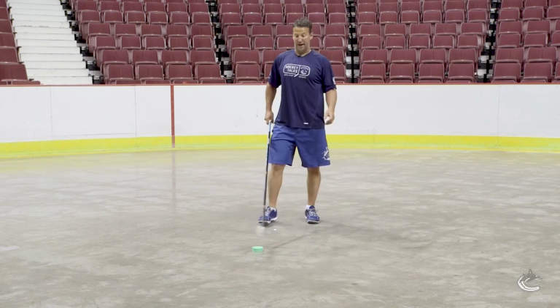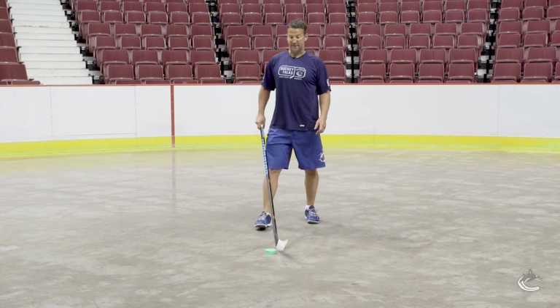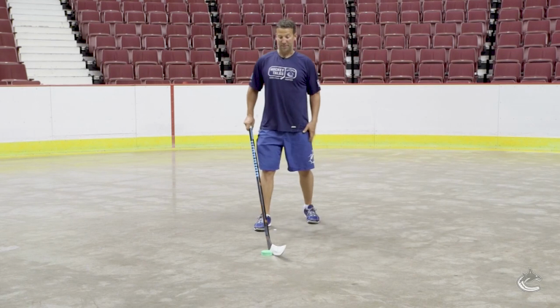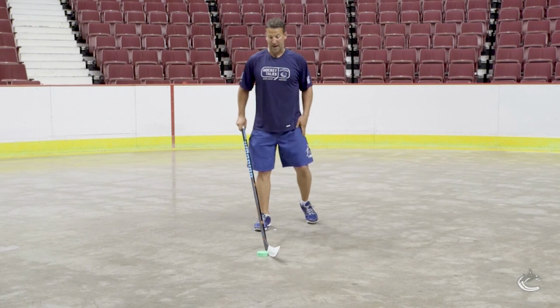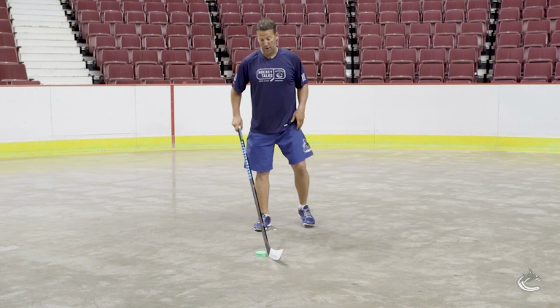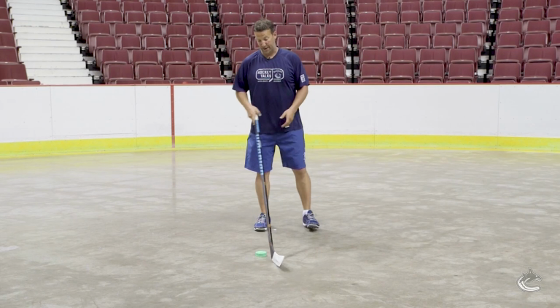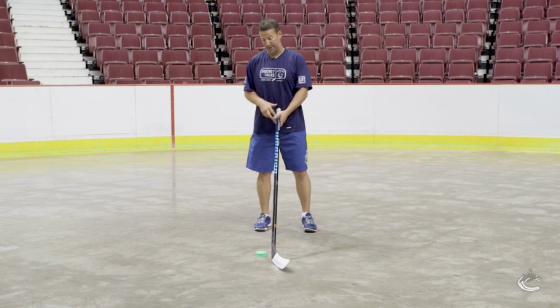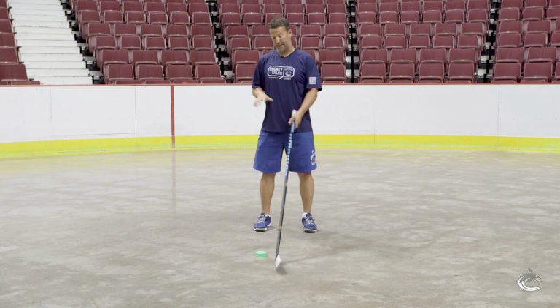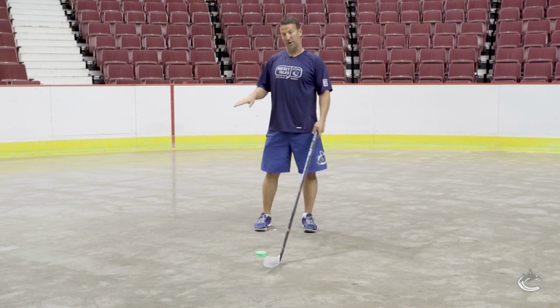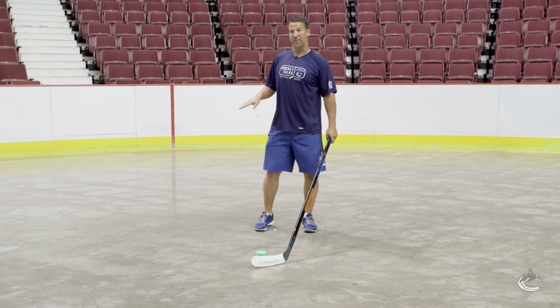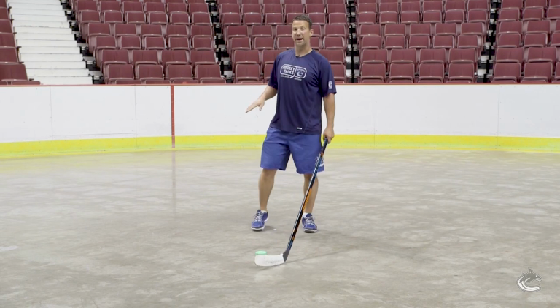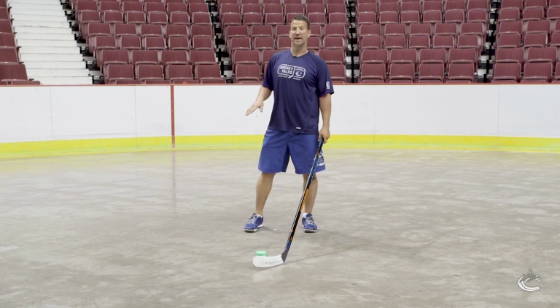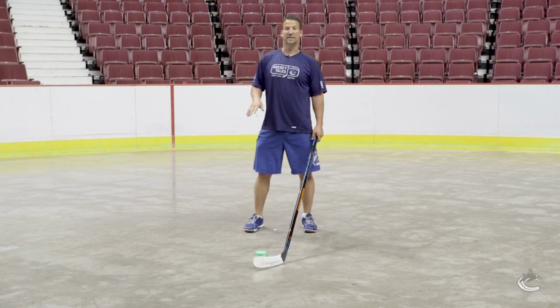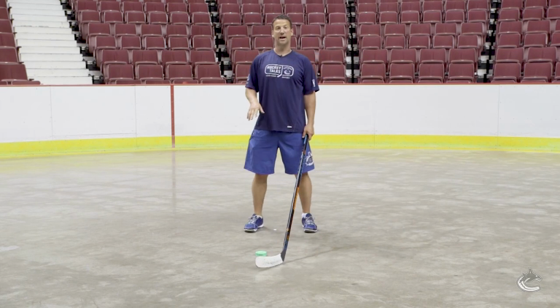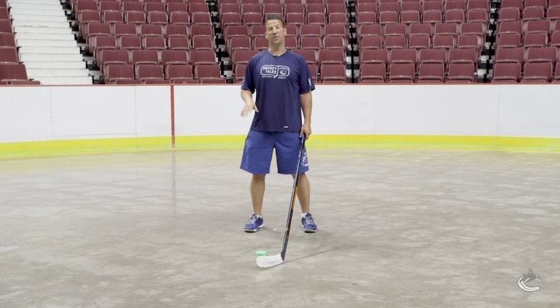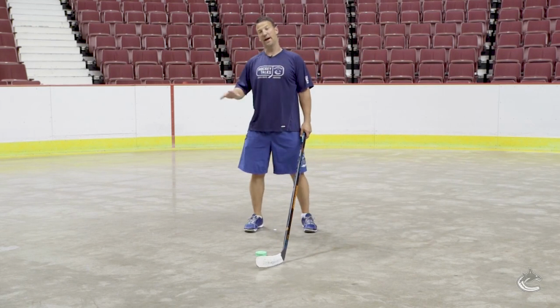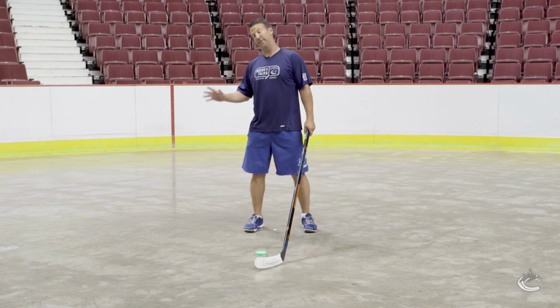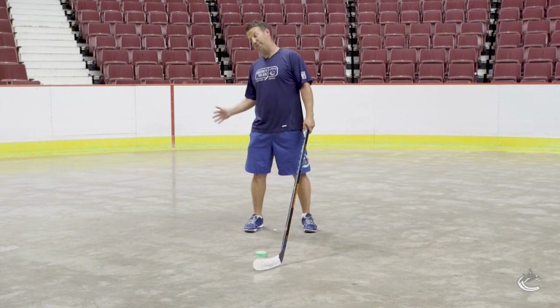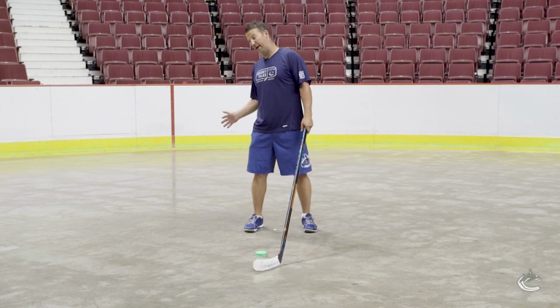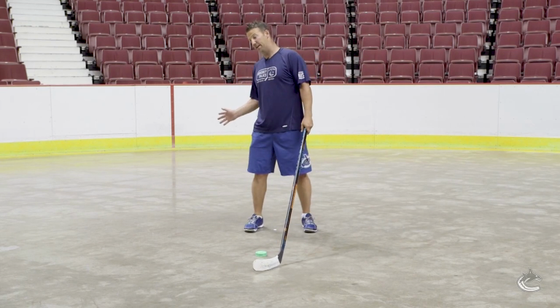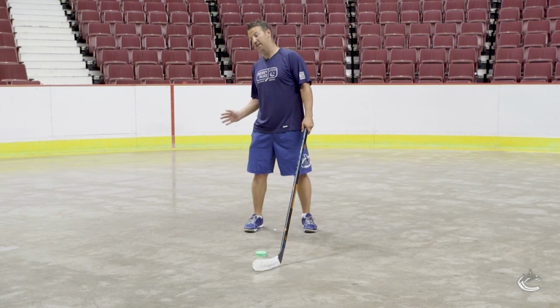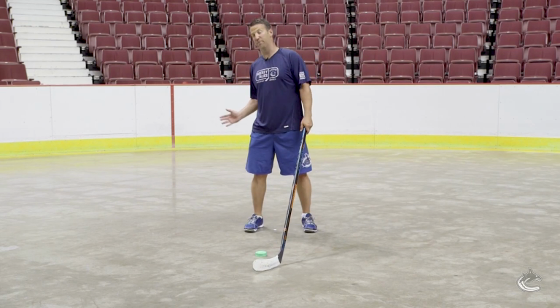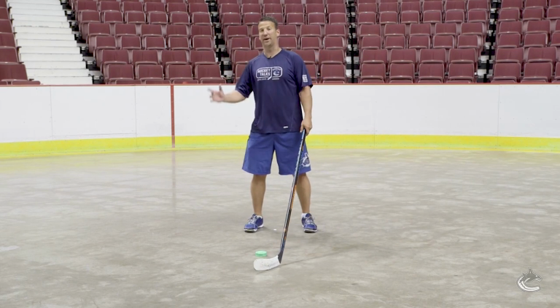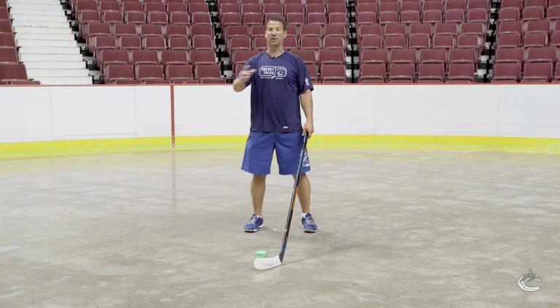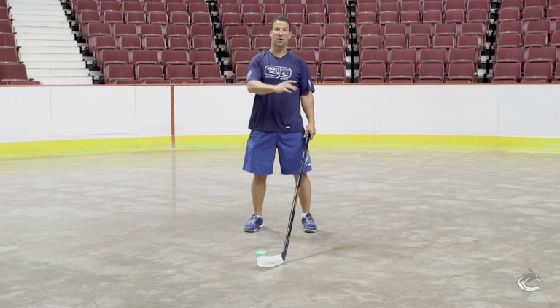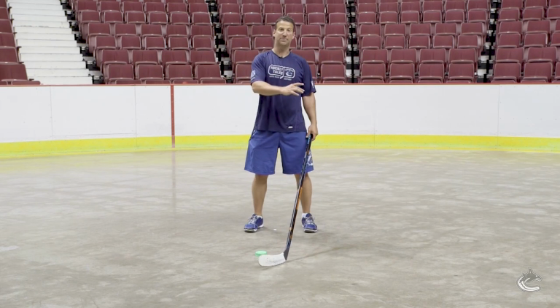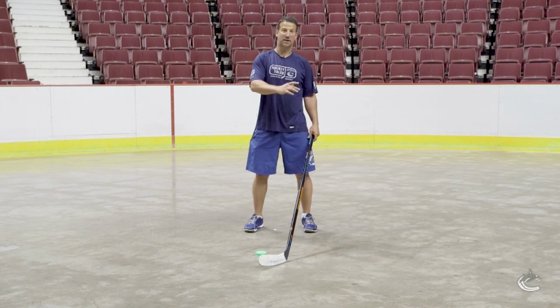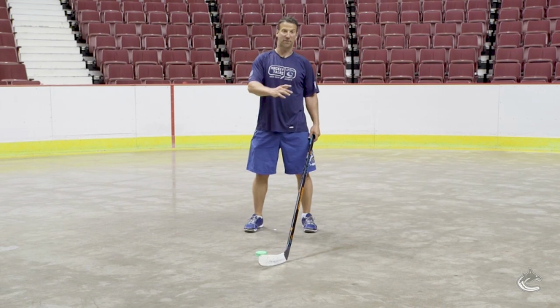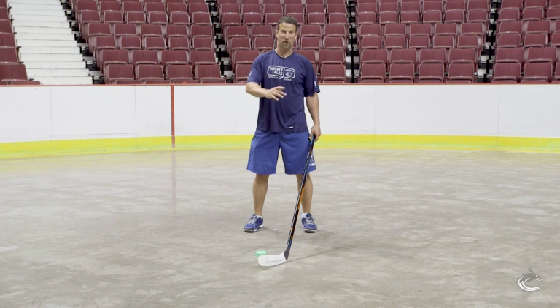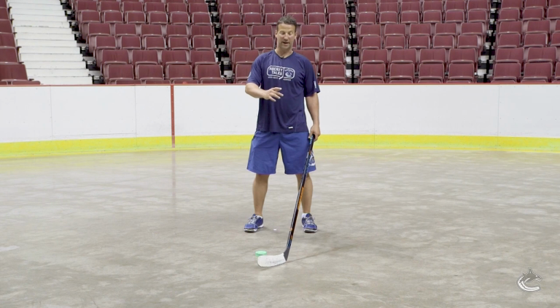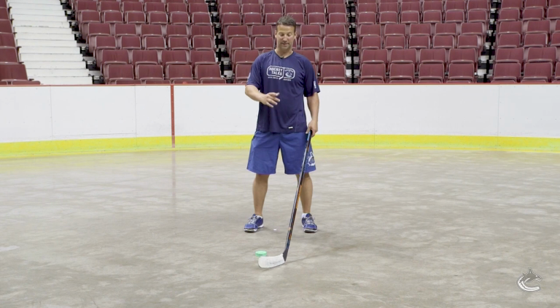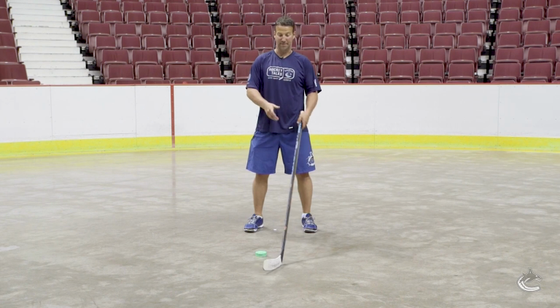The next step: we're going to keep it on our backhand side, add the fake, and bring it across back to our forehand side.